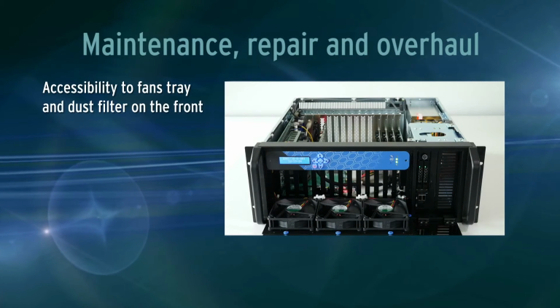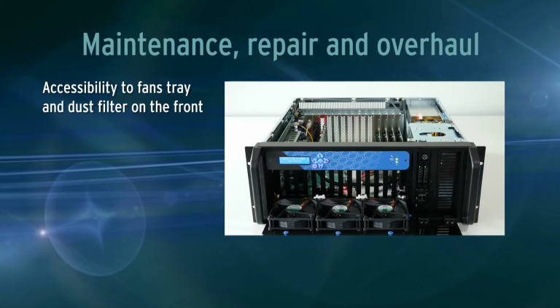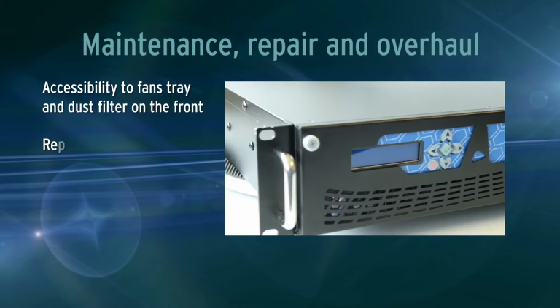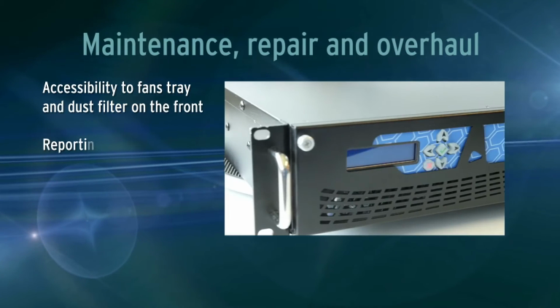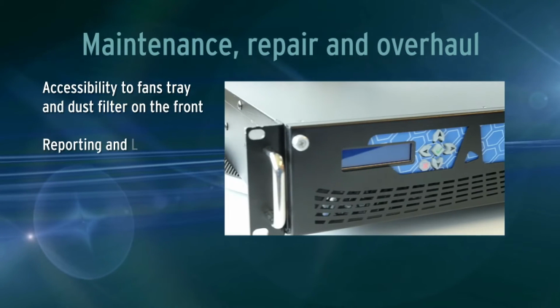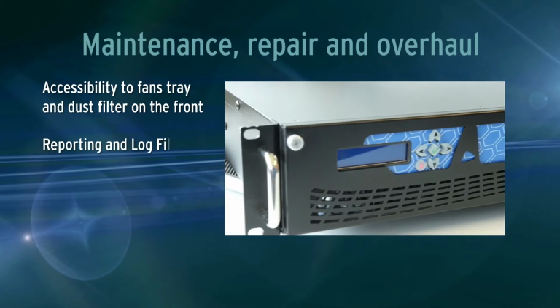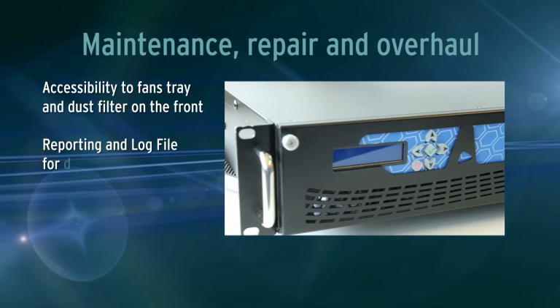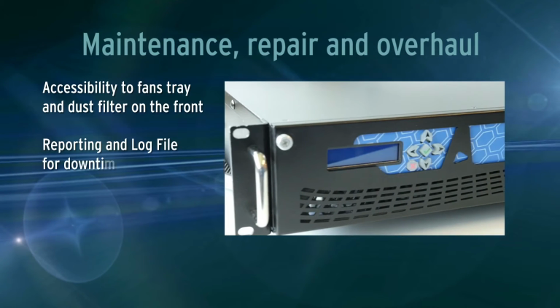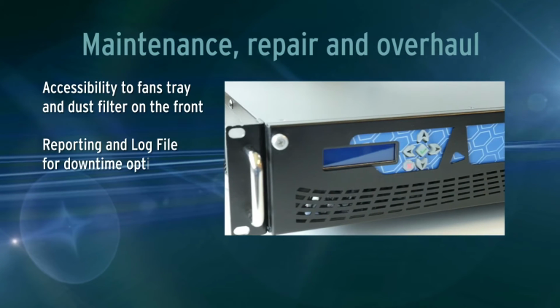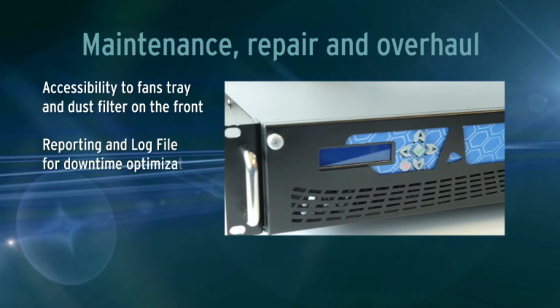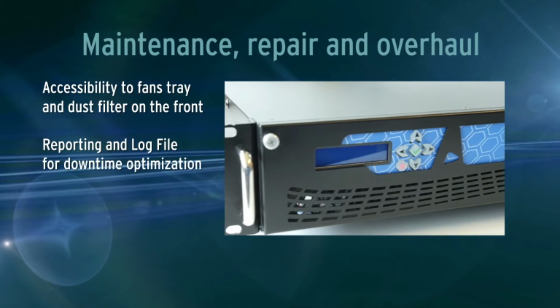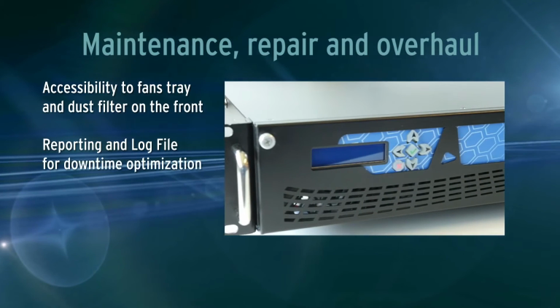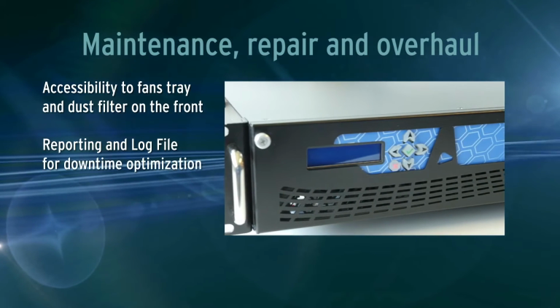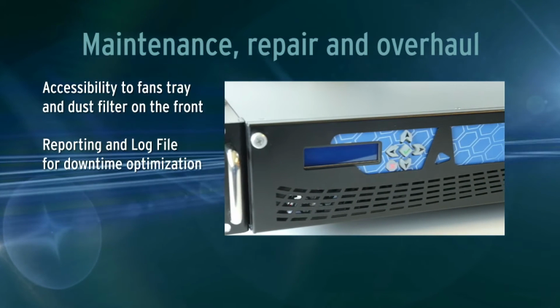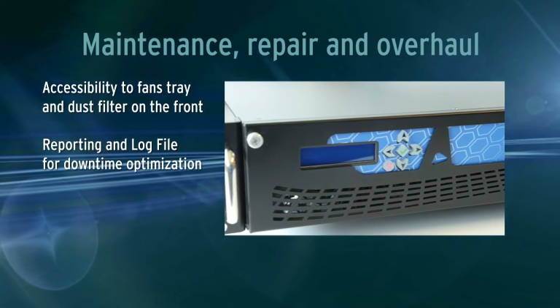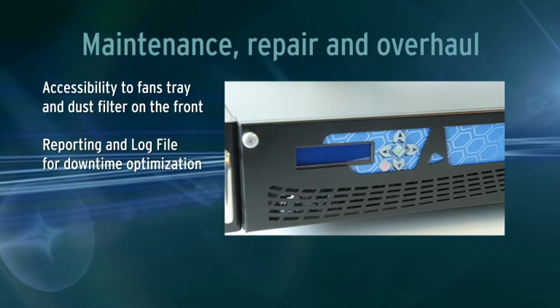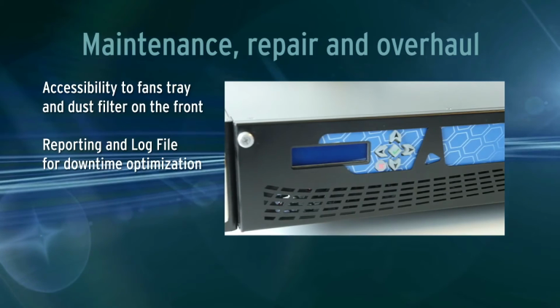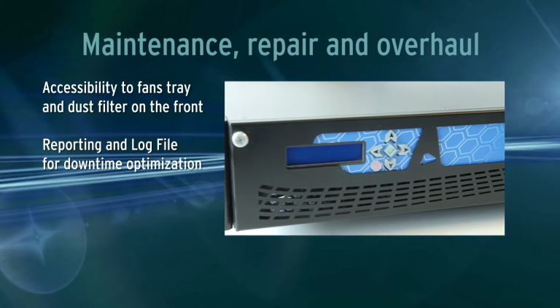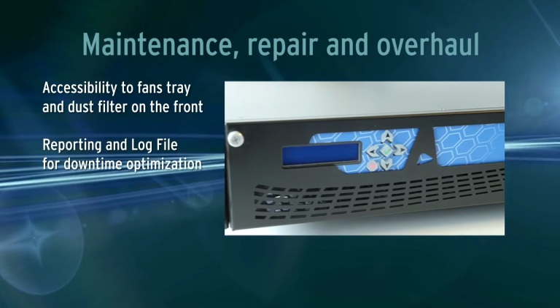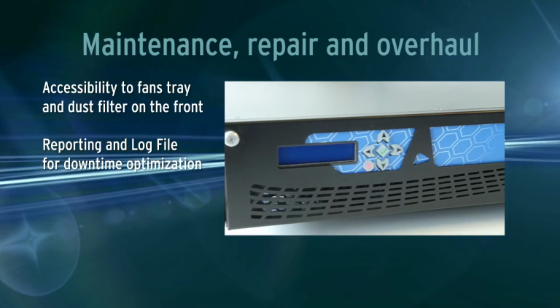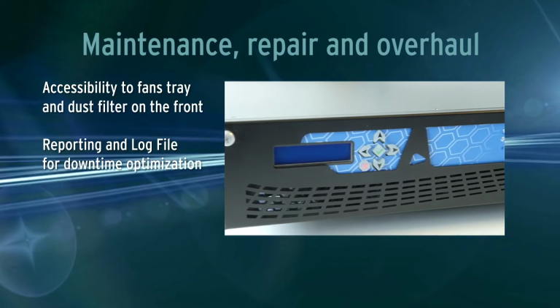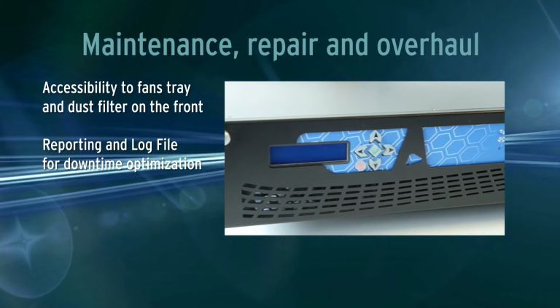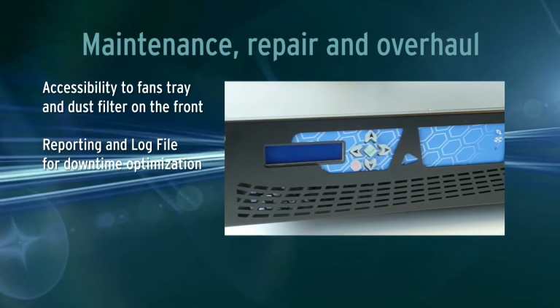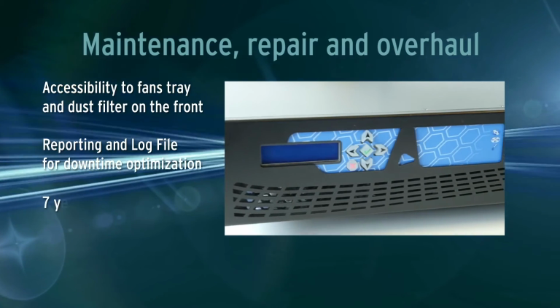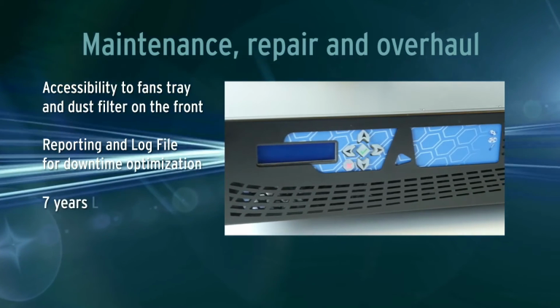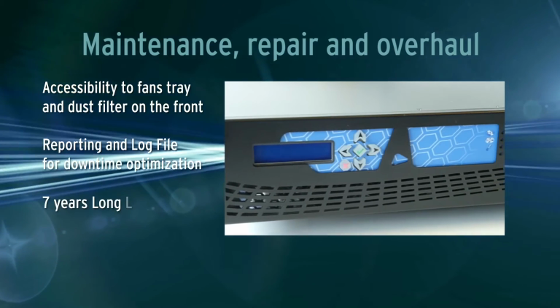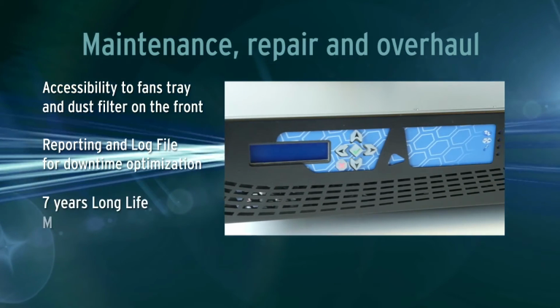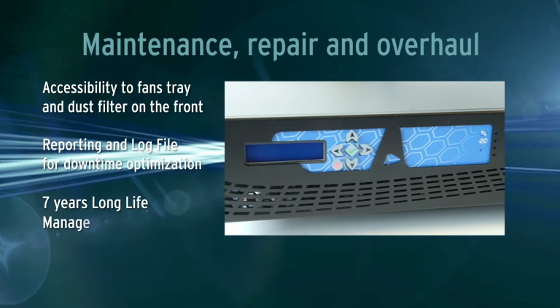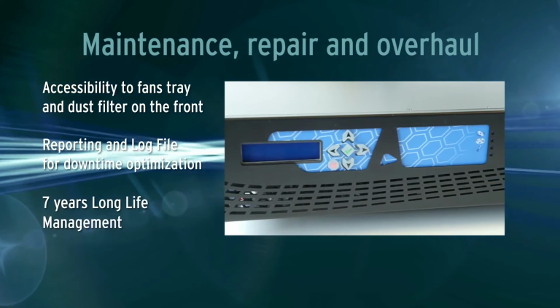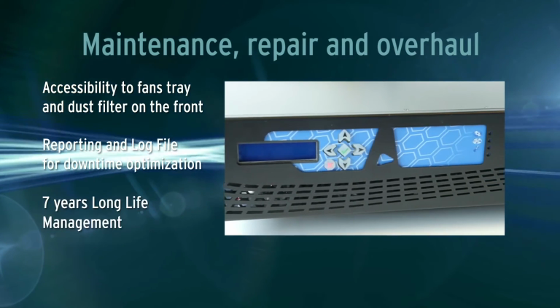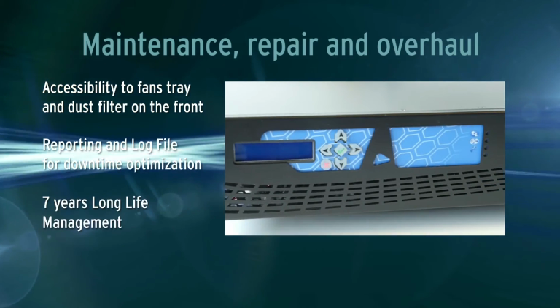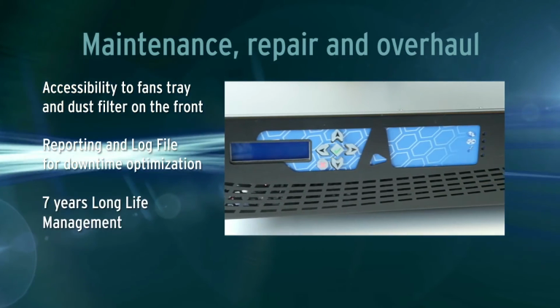Accessibility to fan tray and dust filter from the front. Reporting and log life for downtime optimization. Seven years long life management.